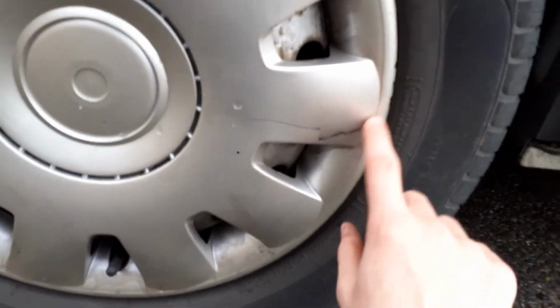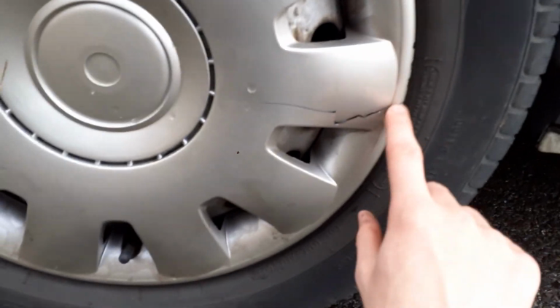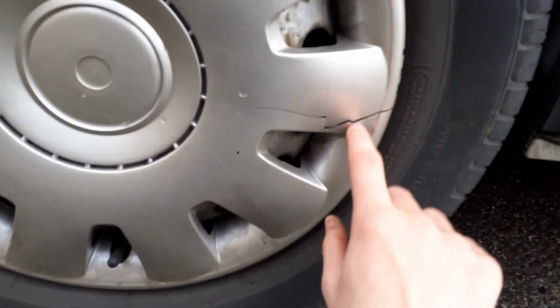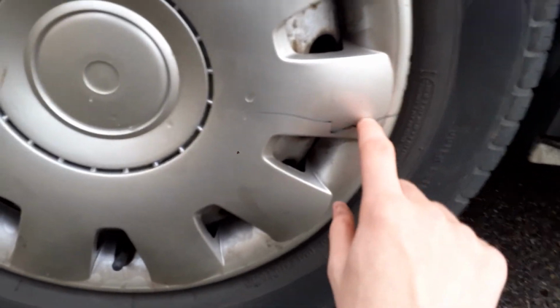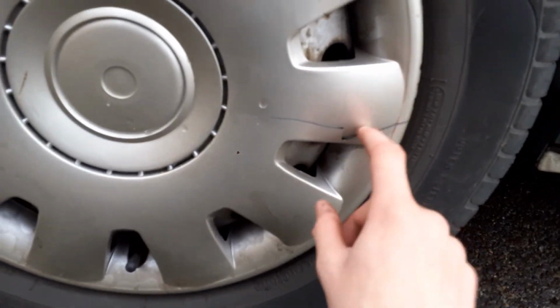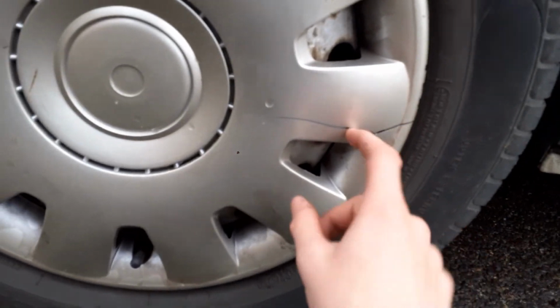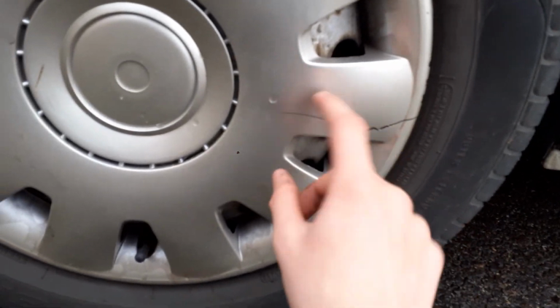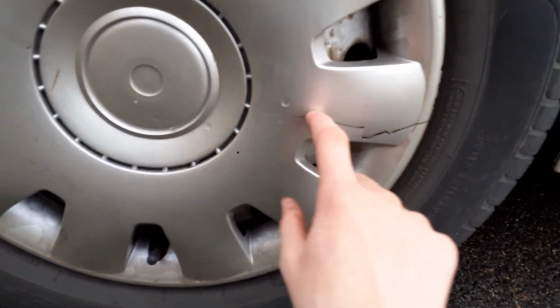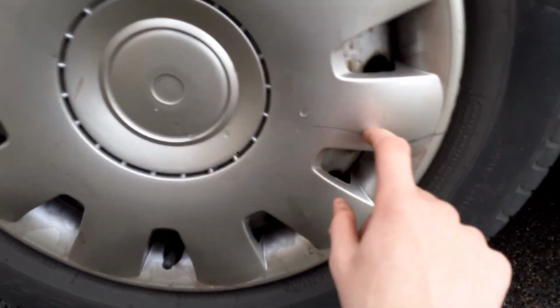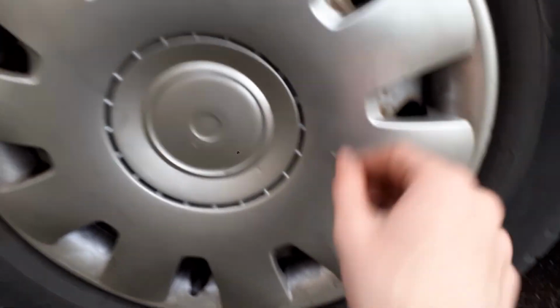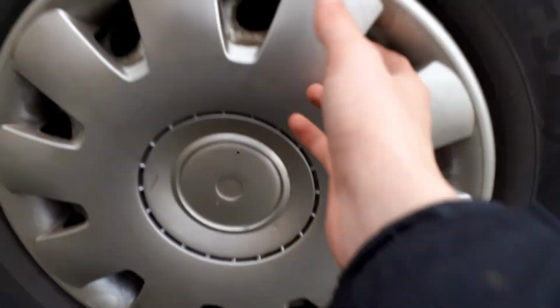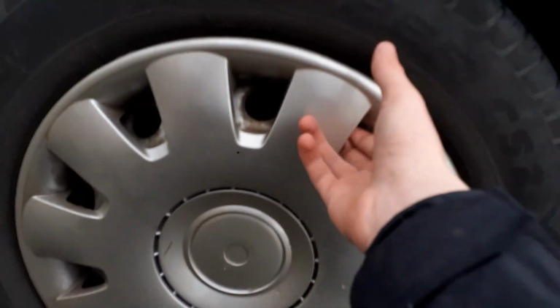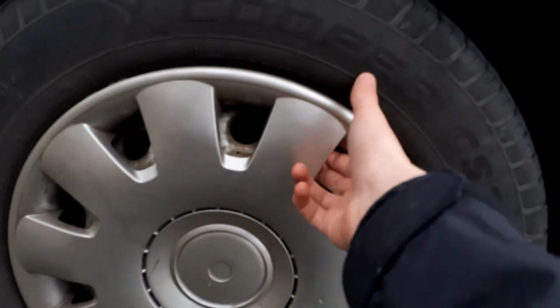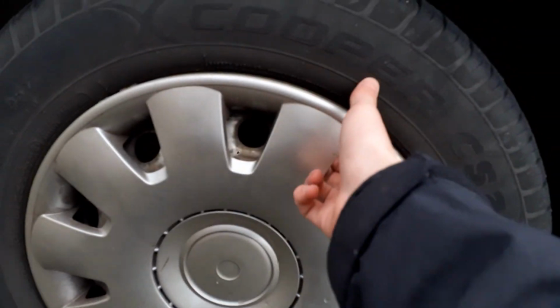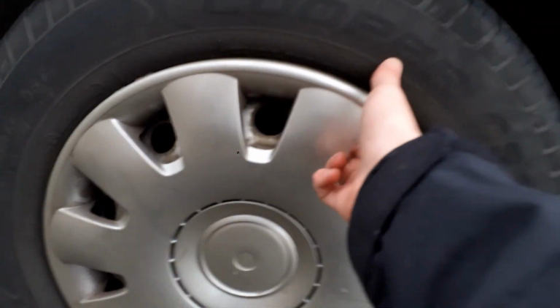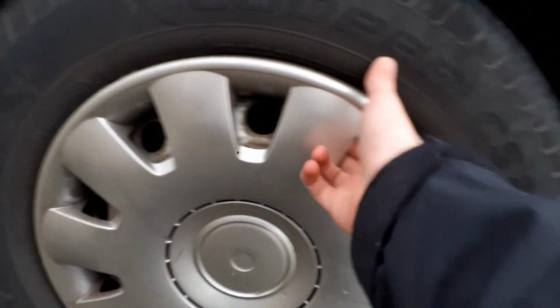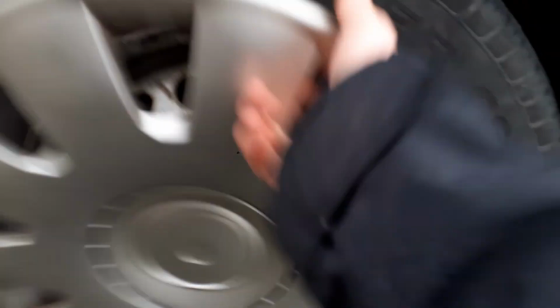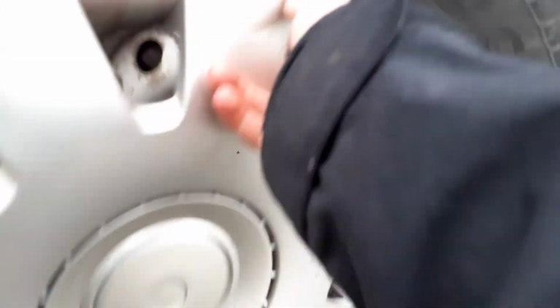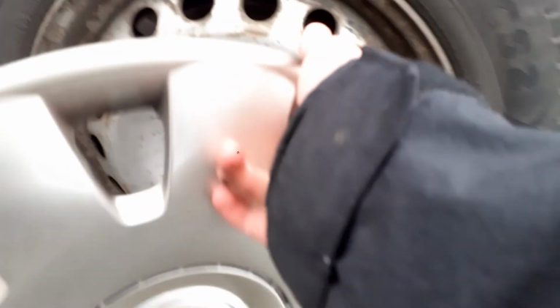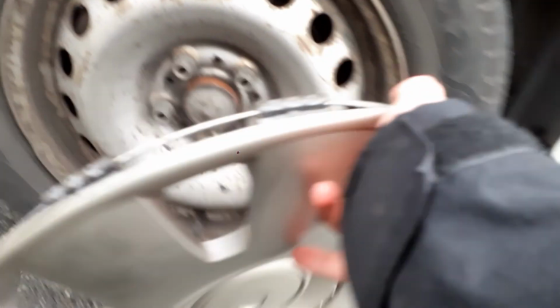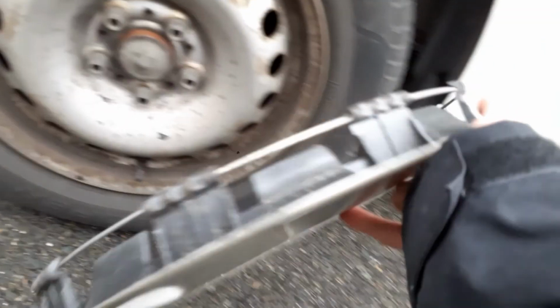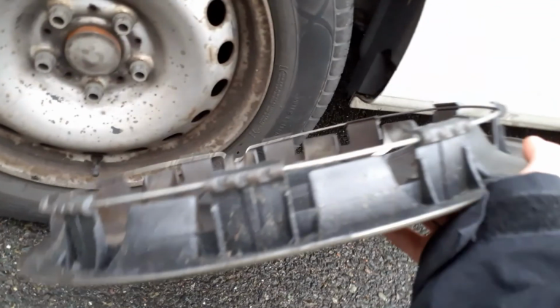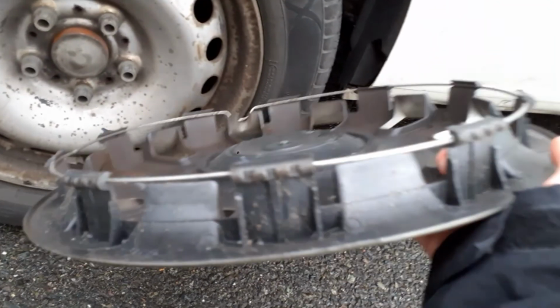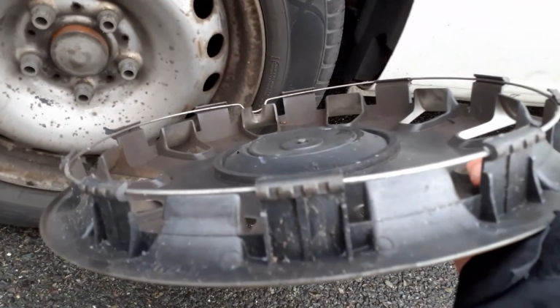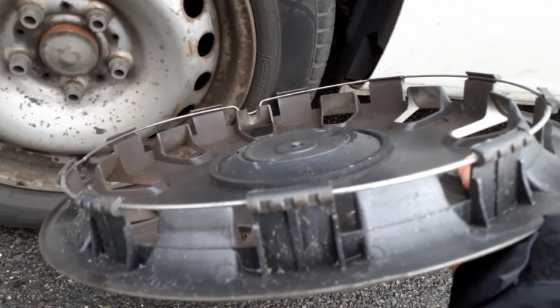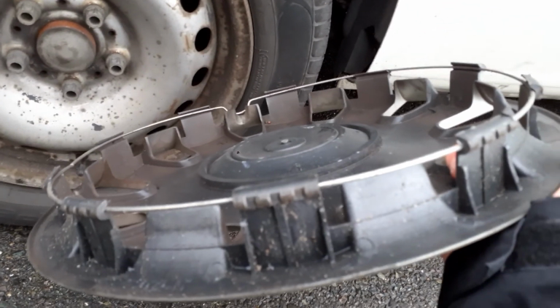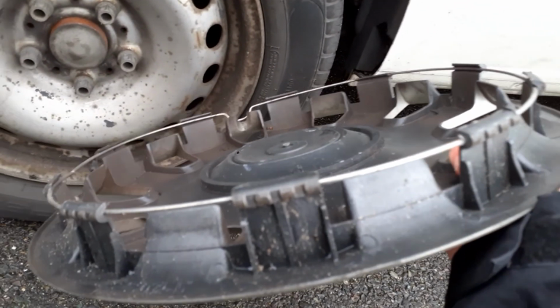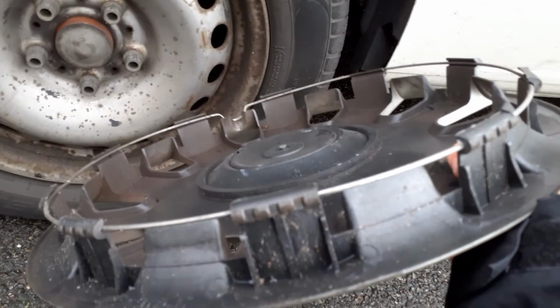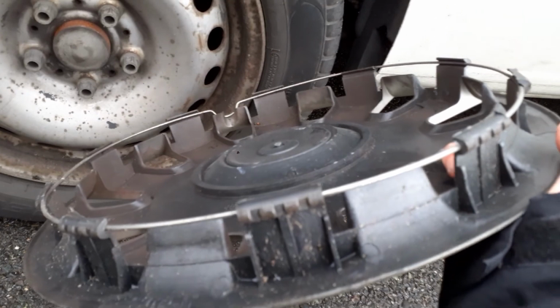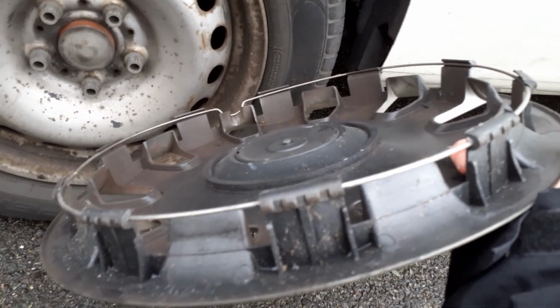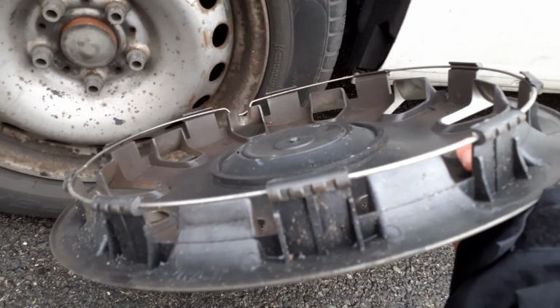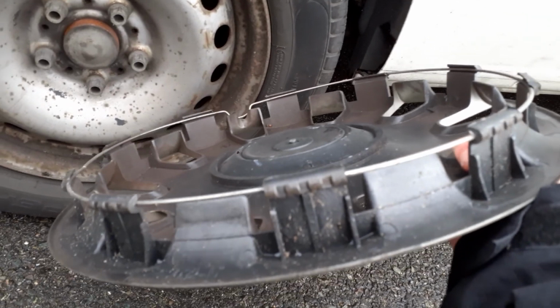It's damaged as you can see - I'll take it off. On the back it's all complete as you can see.